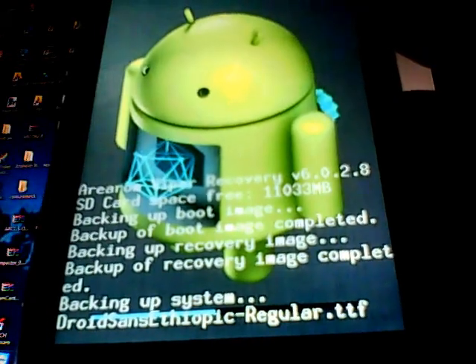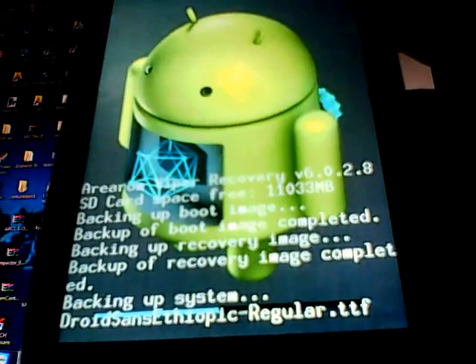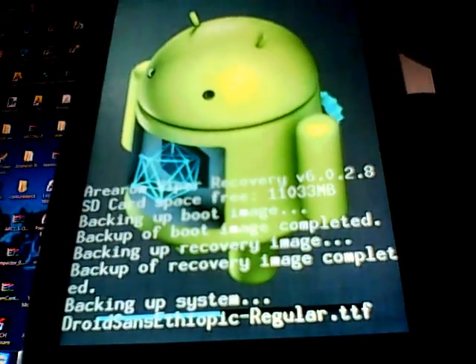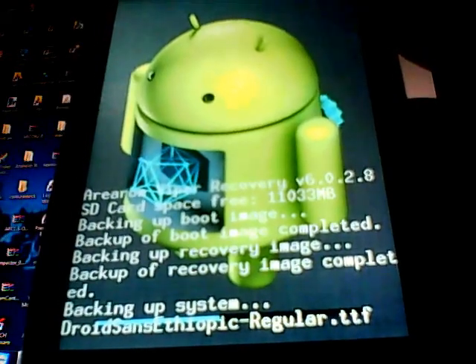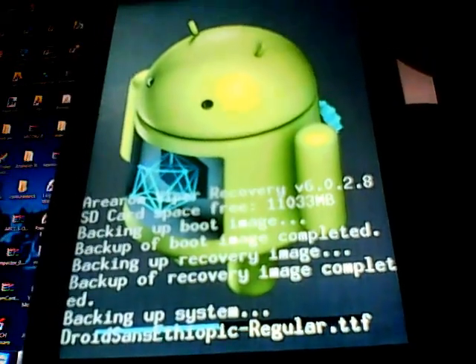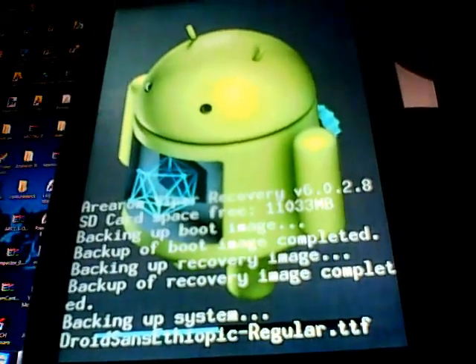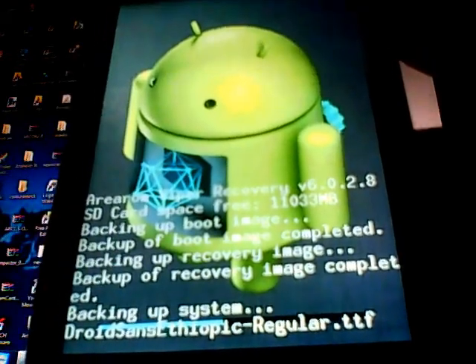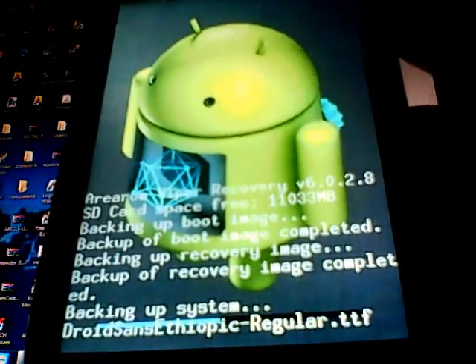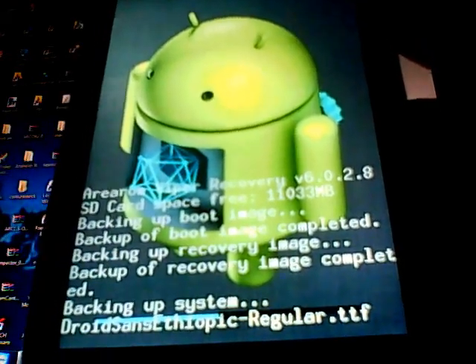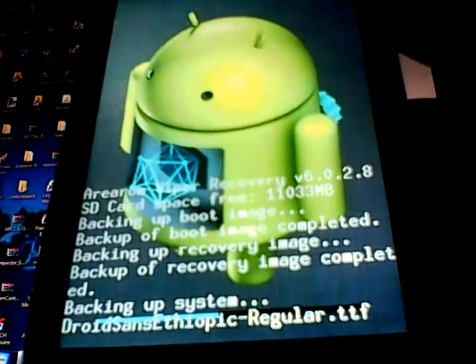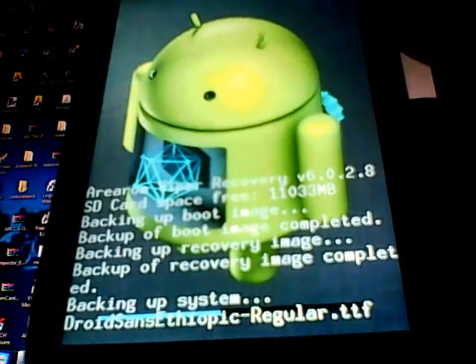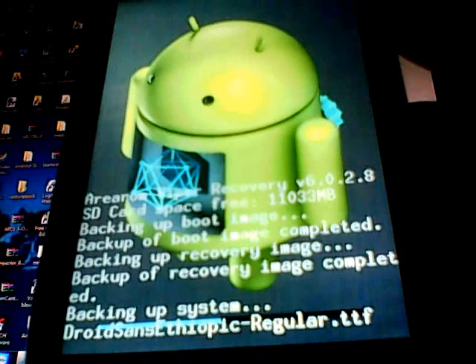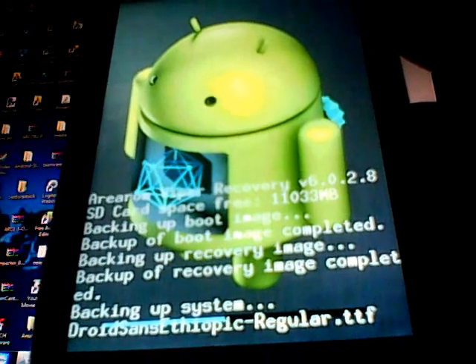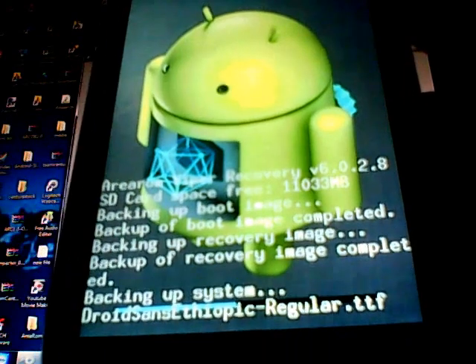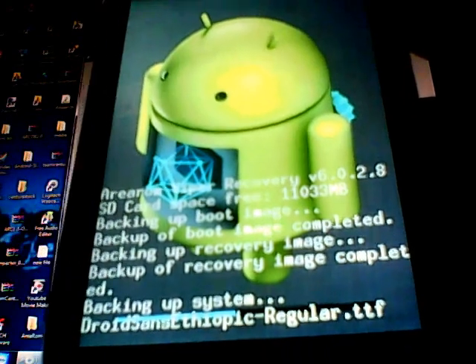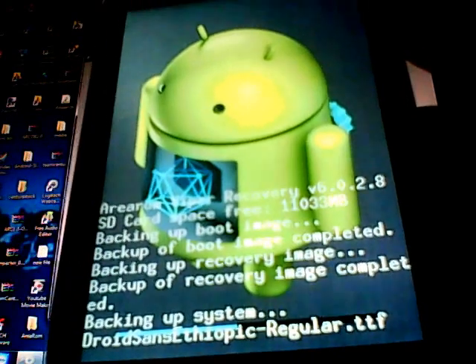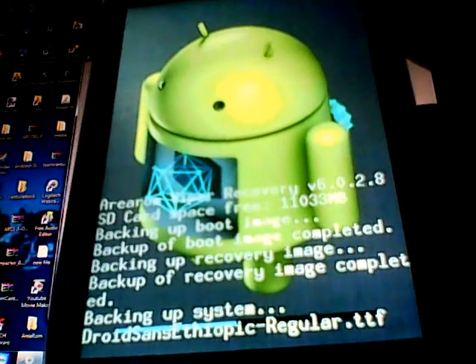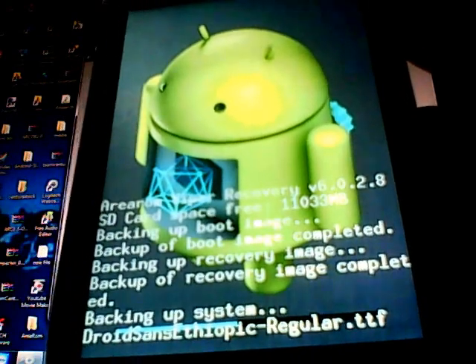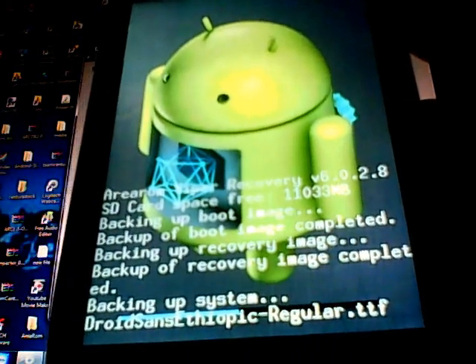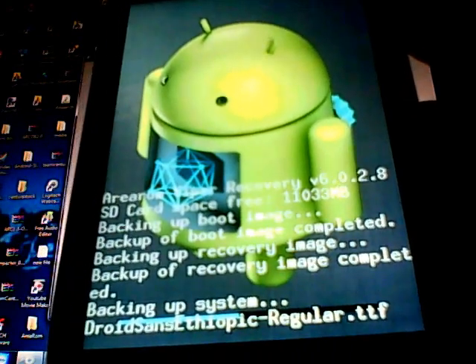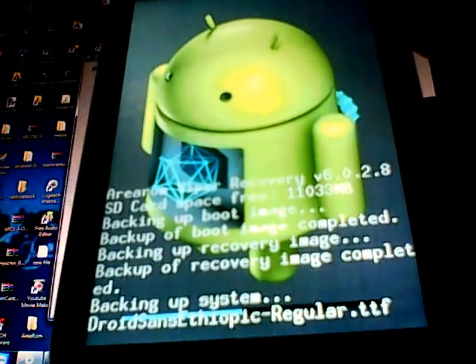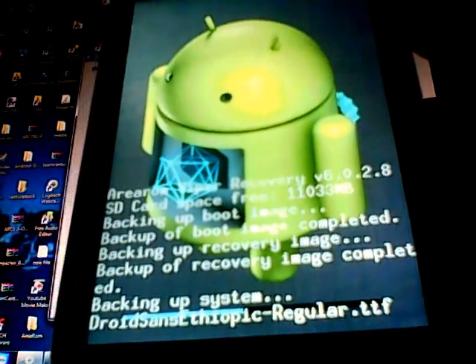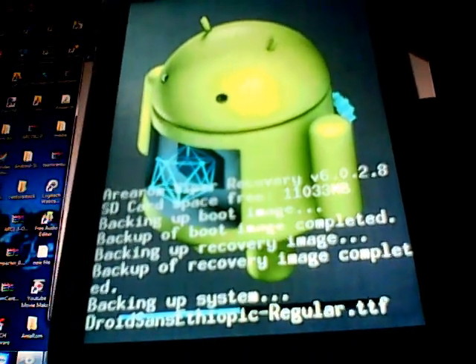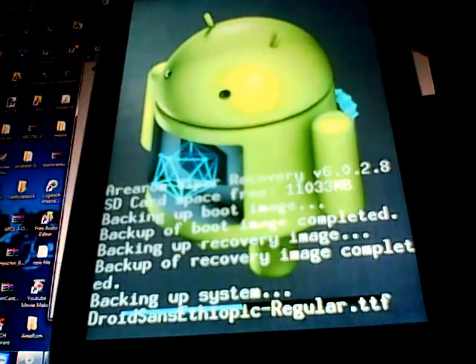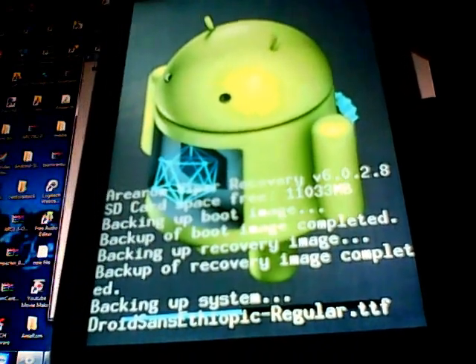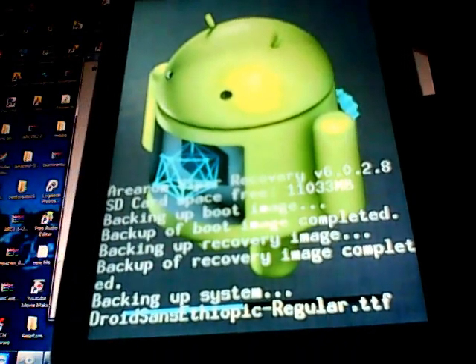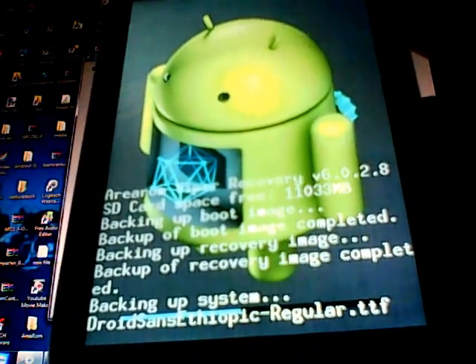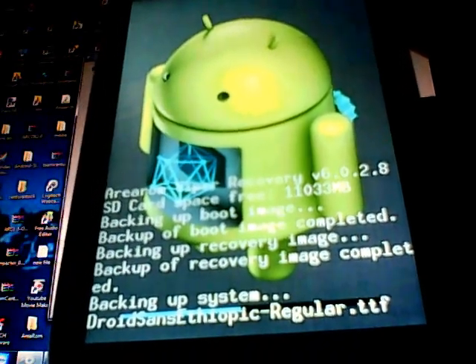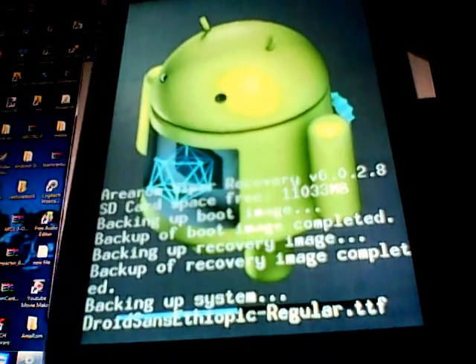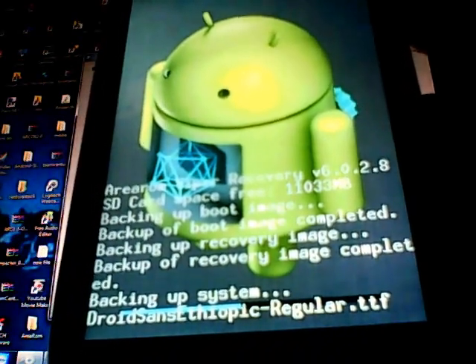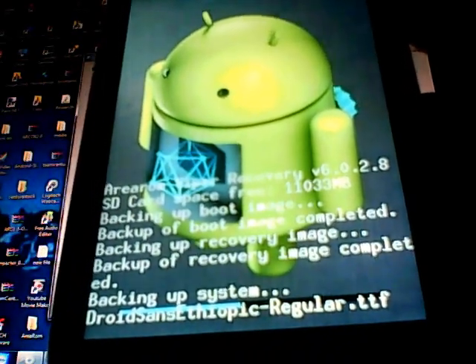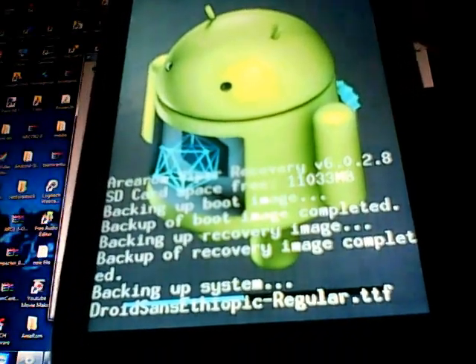In the meantime, while the backup is running, if you haven't already done it, now is the time to download a ROM so it will be ready when you need it.